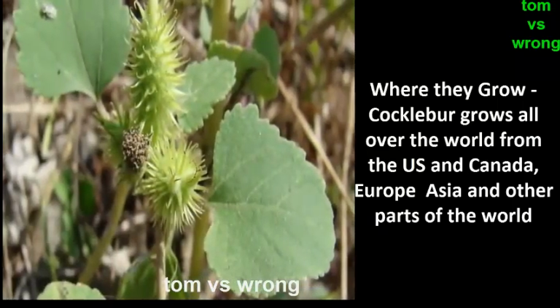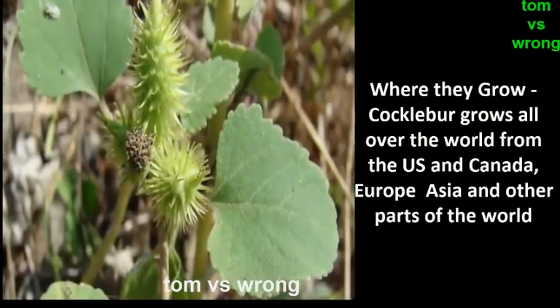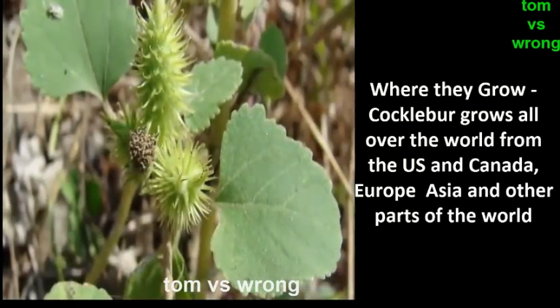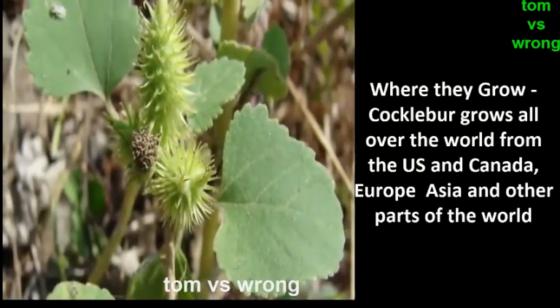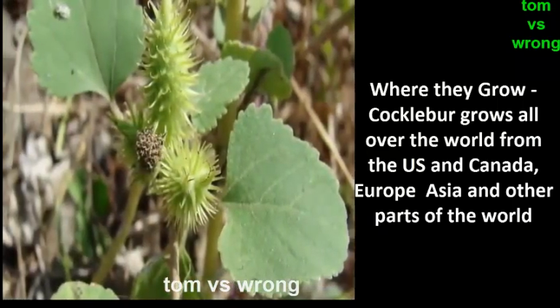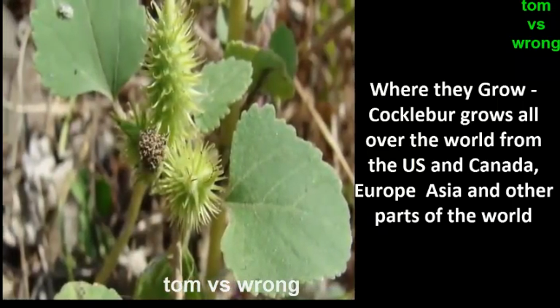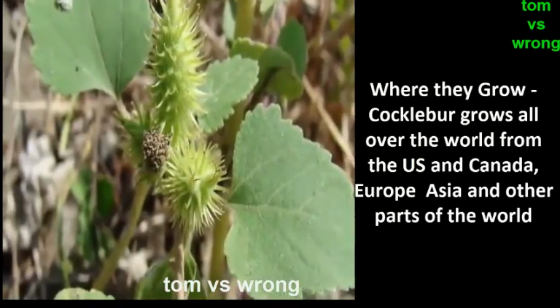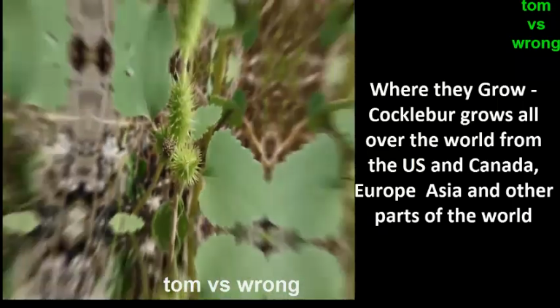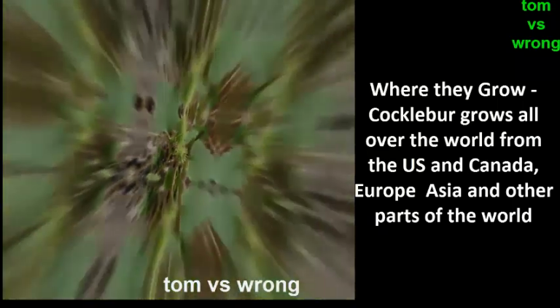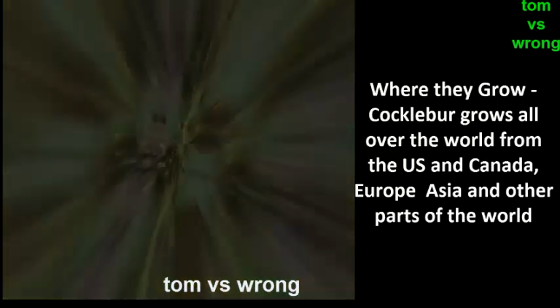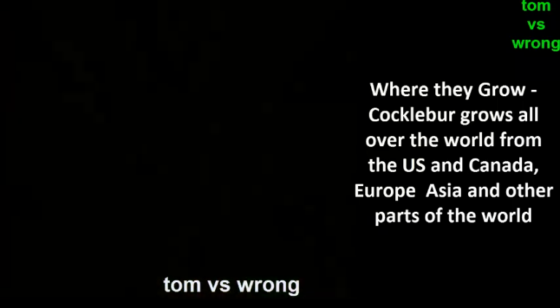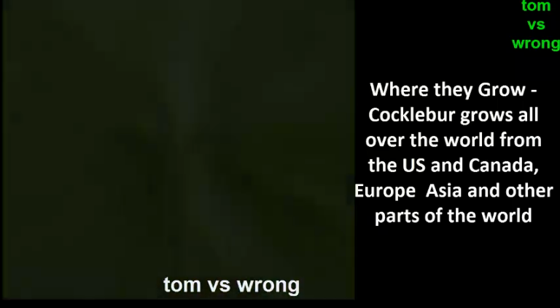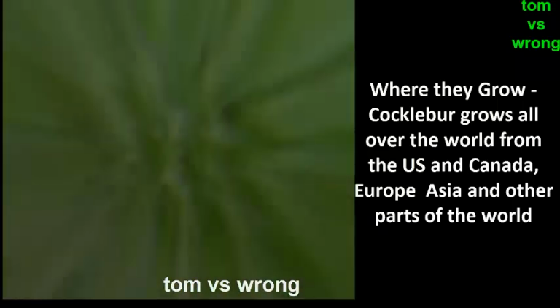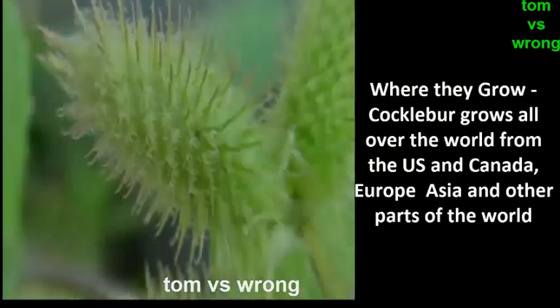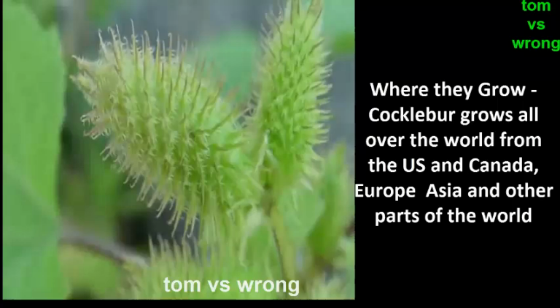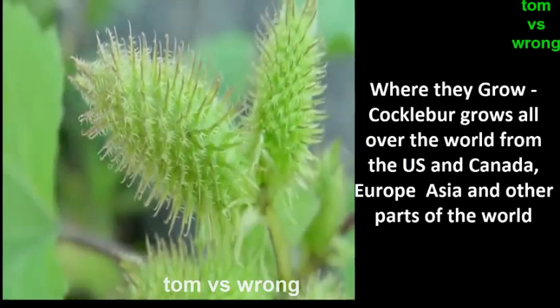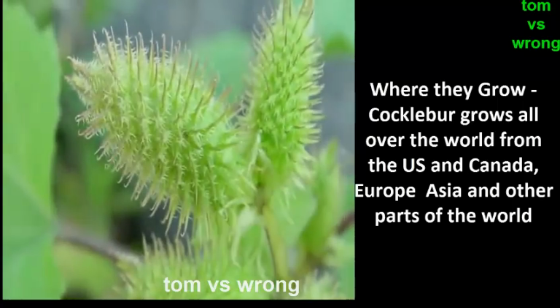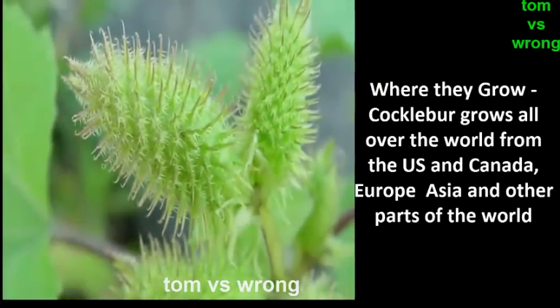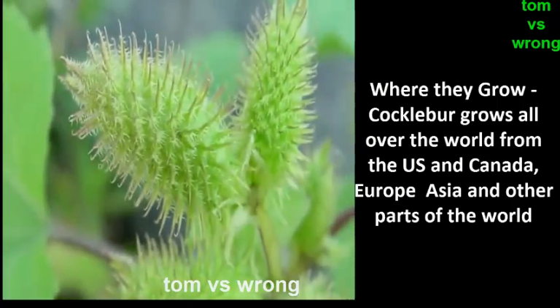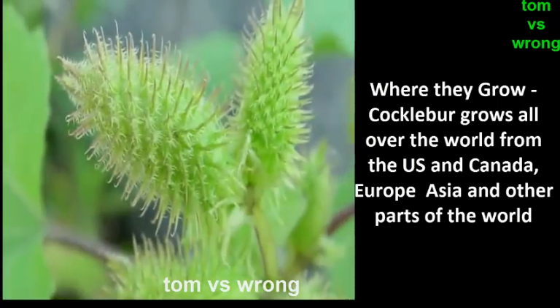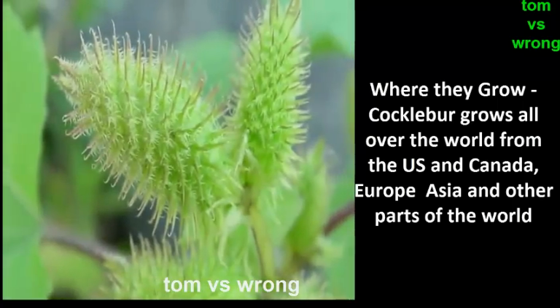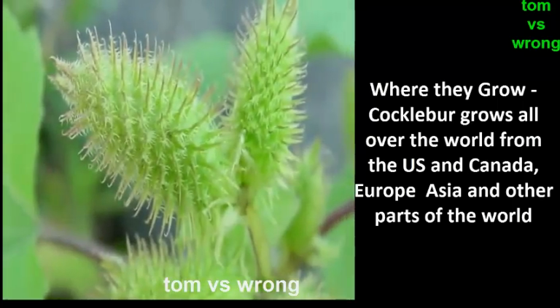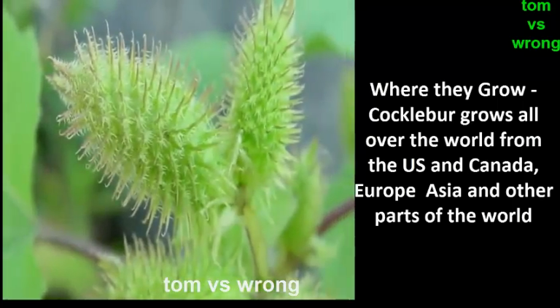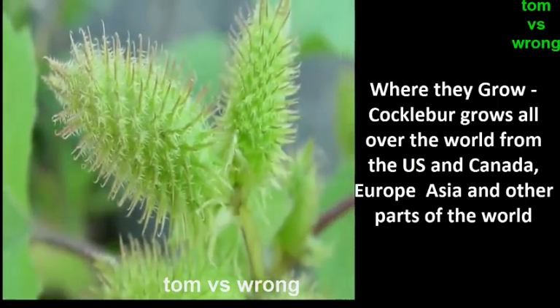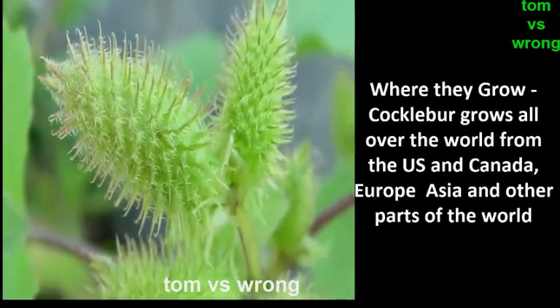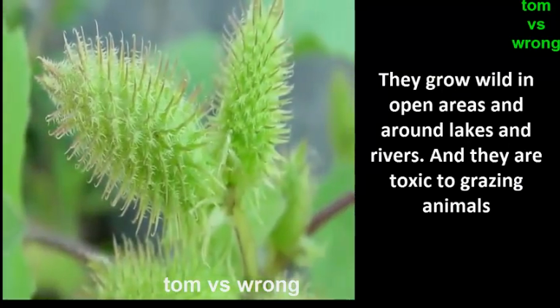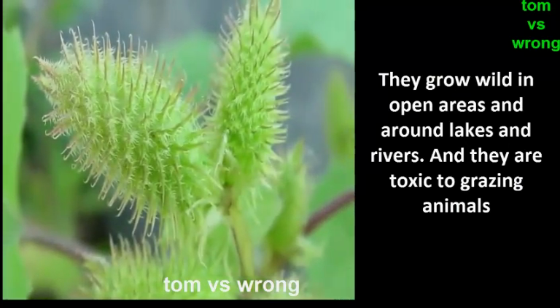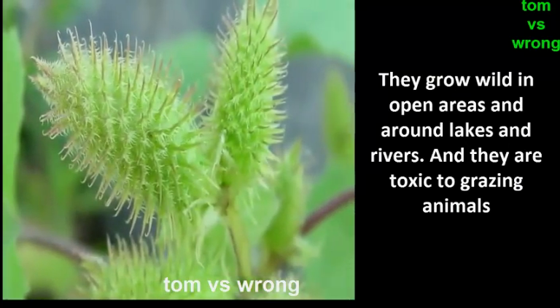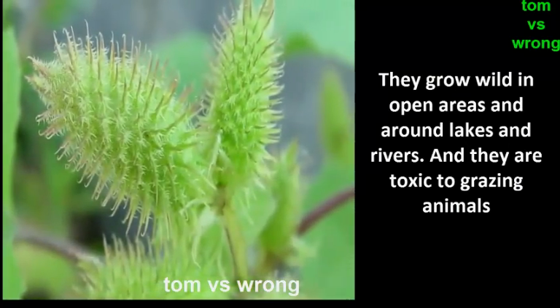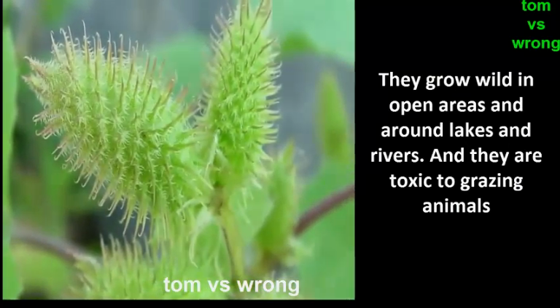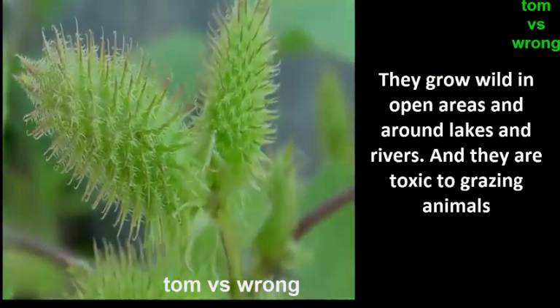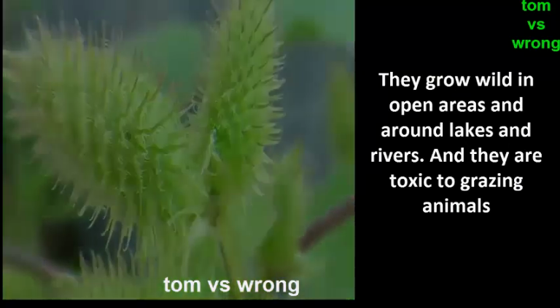Cocklebur grows all over the world — from the US and Canada, Europe, Asia, and other parts of the world. They grow wild in open areas and around lakes and rivers, and they are toxic to grazing animals.